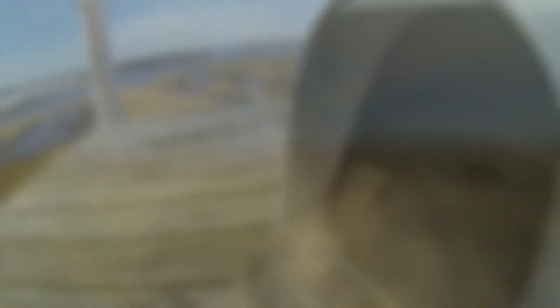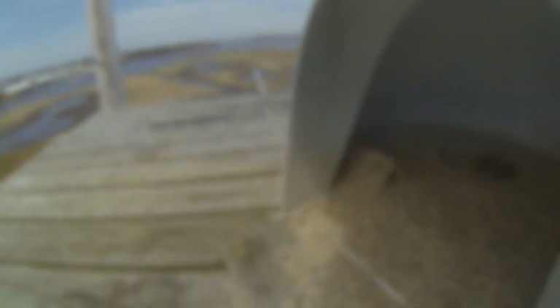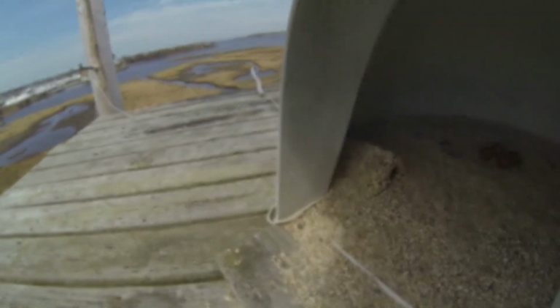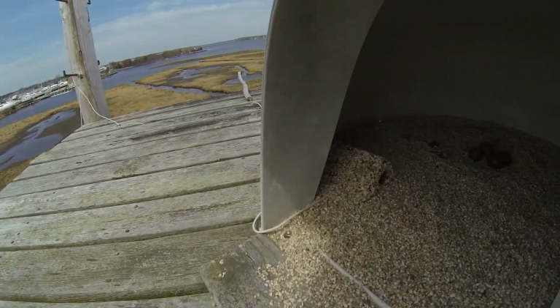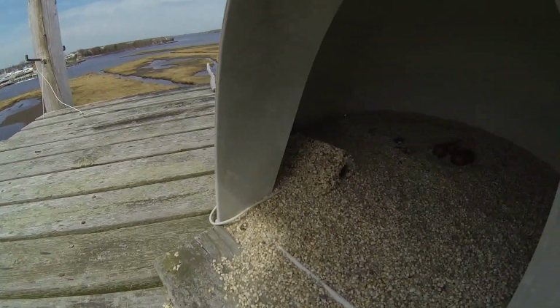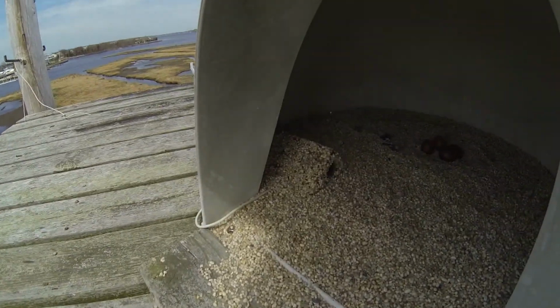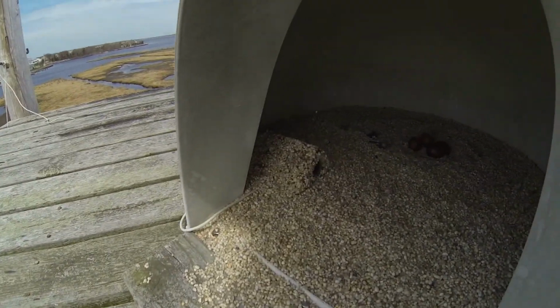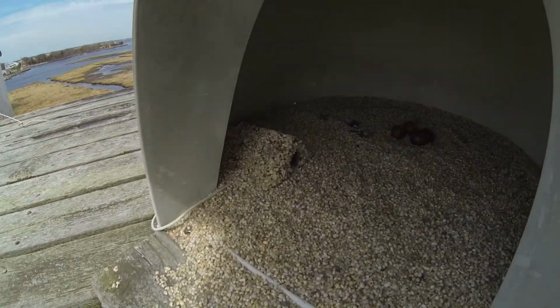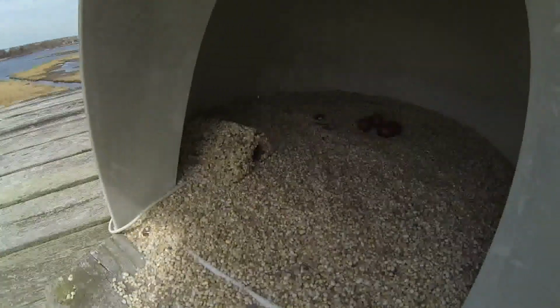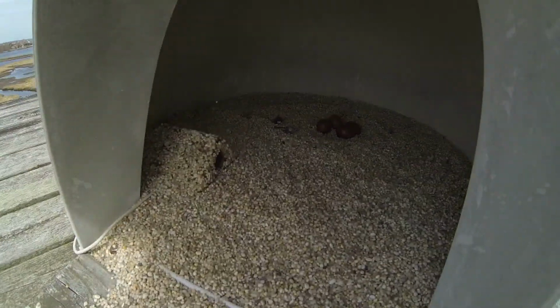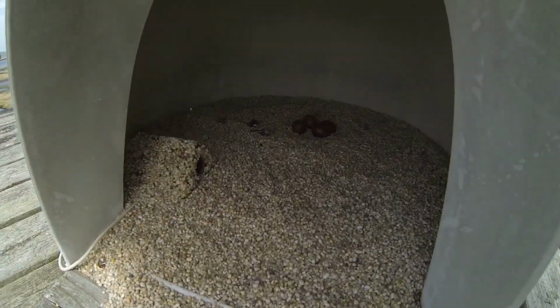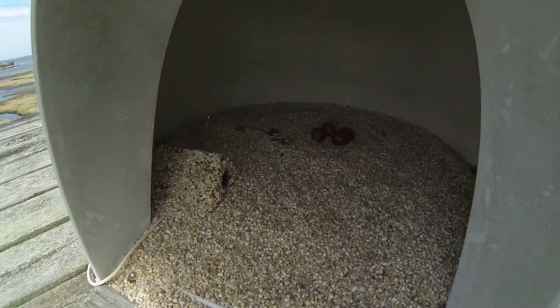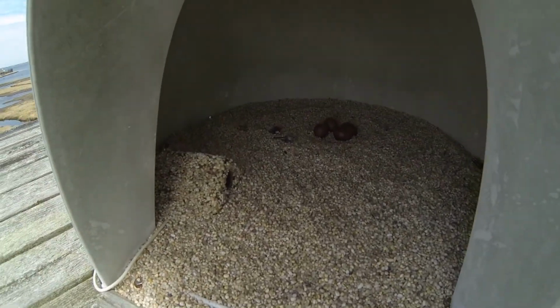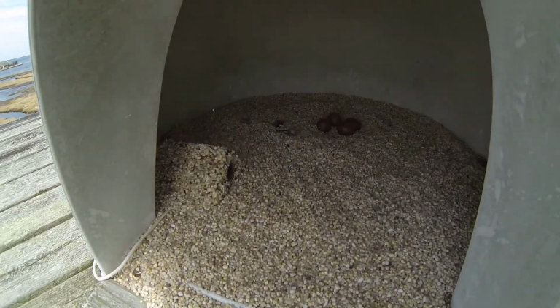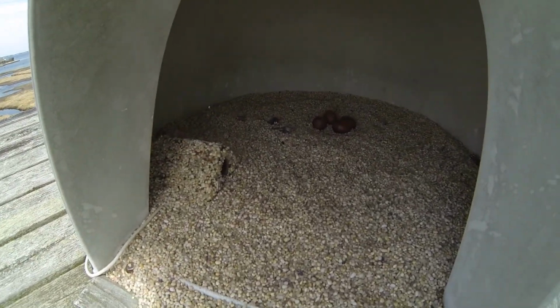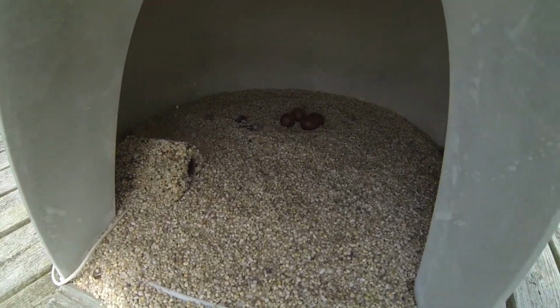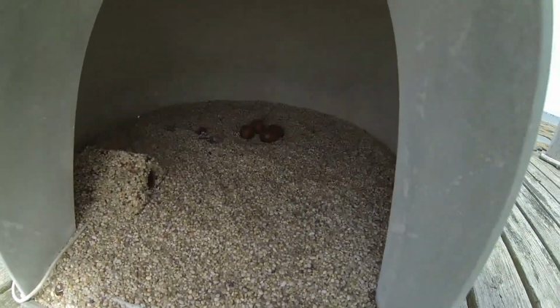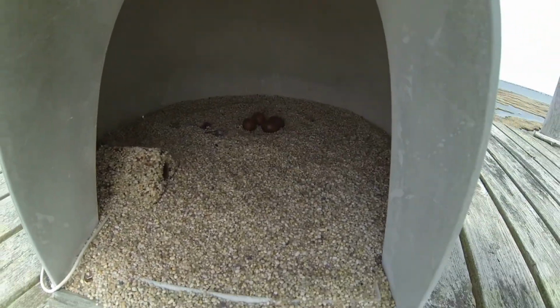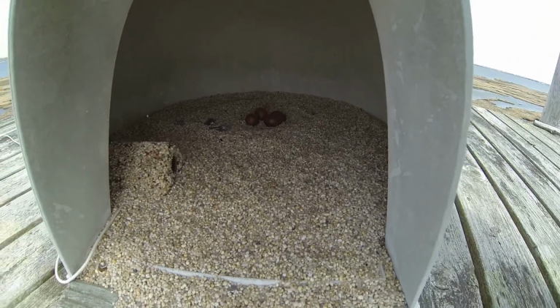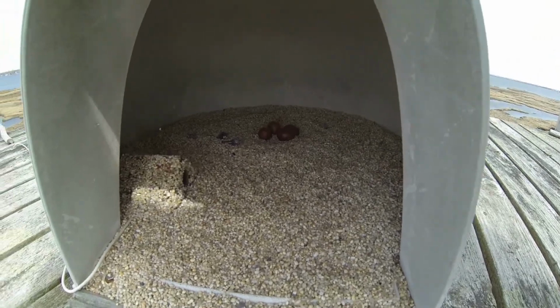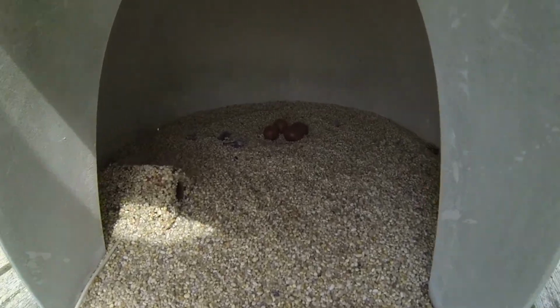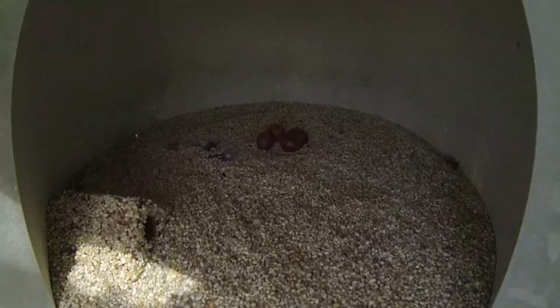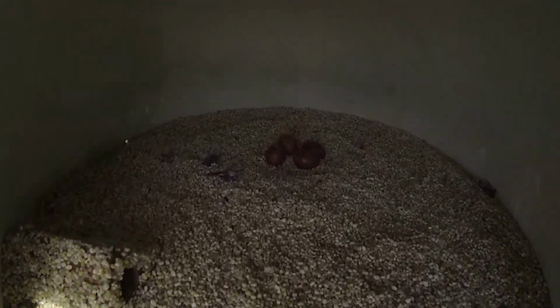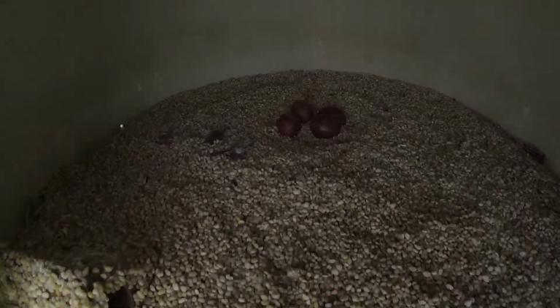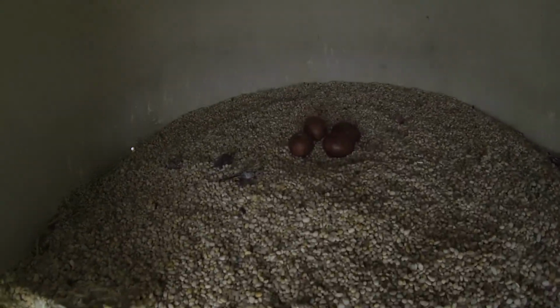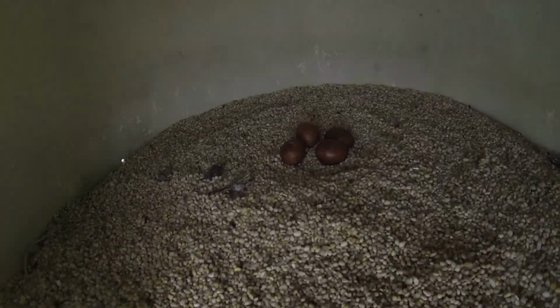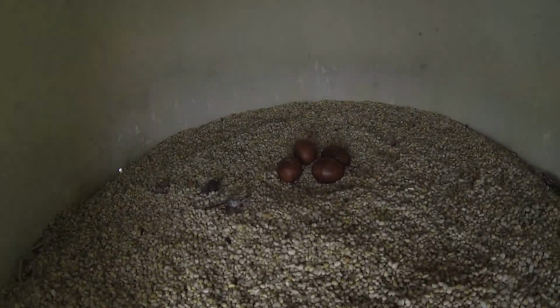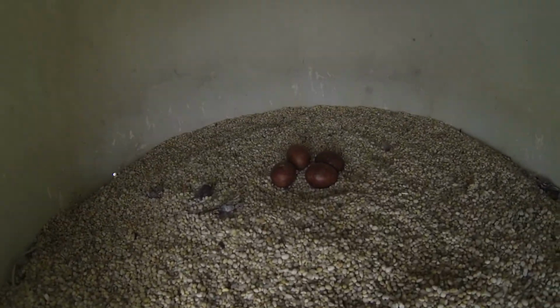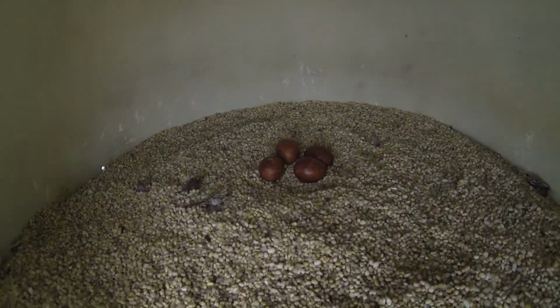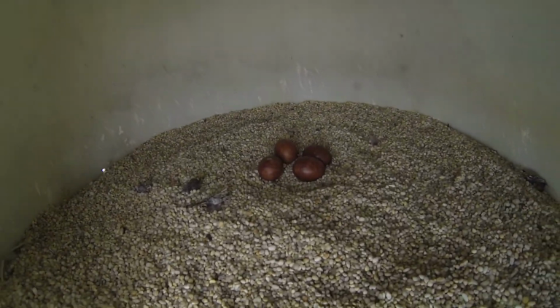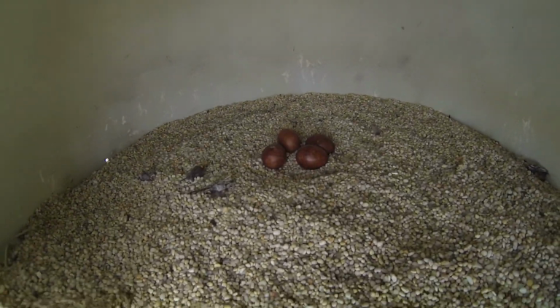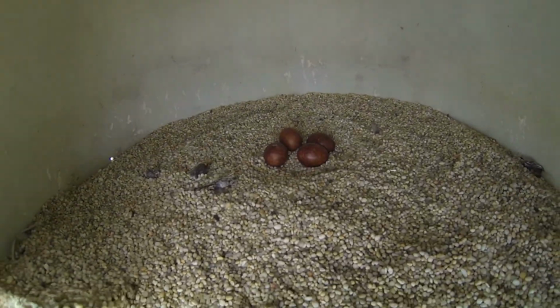Right here you get to see the camera set up in this box with a full clutch of eggs there — four eggs.